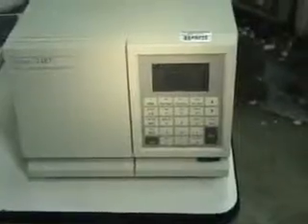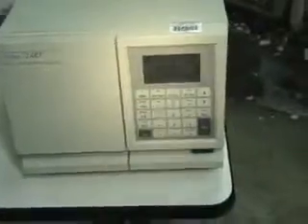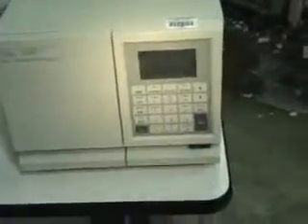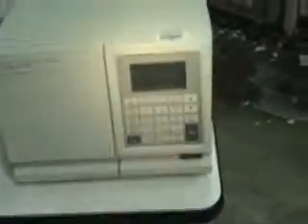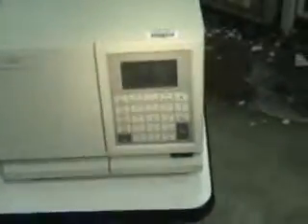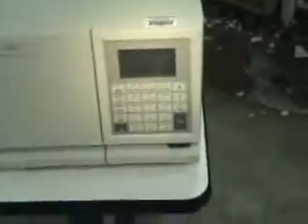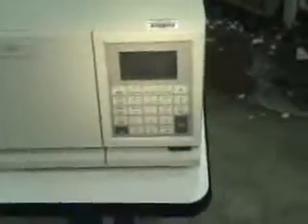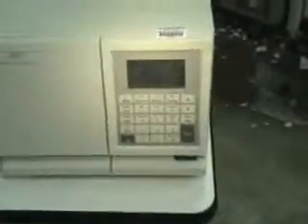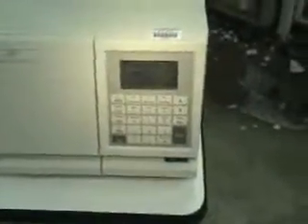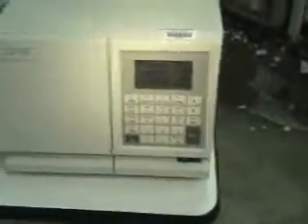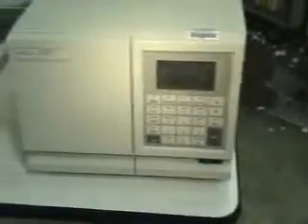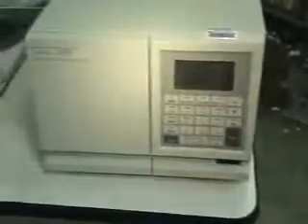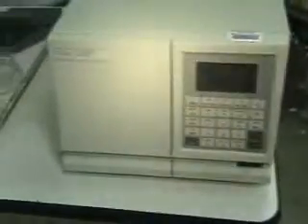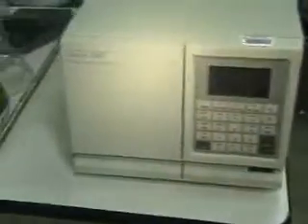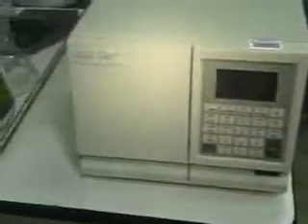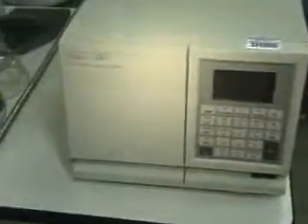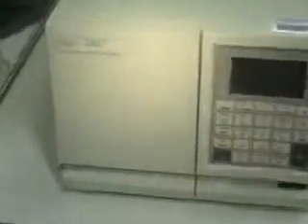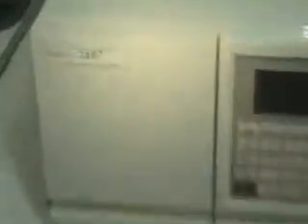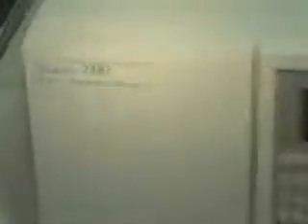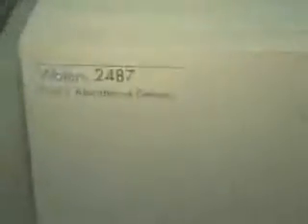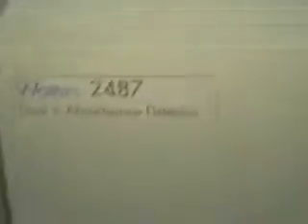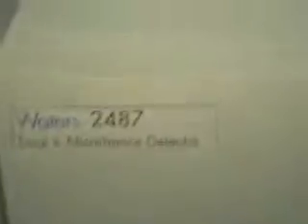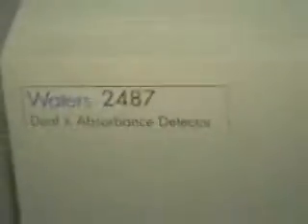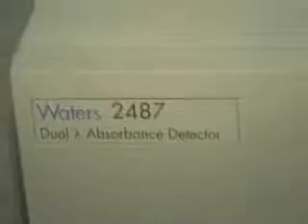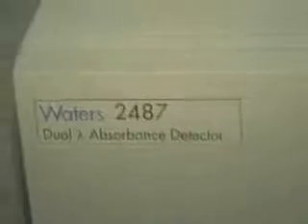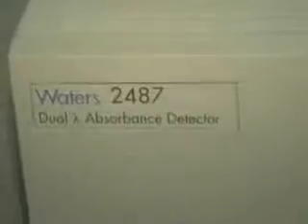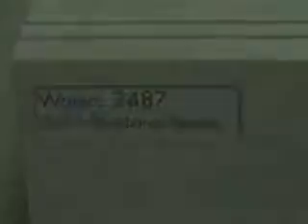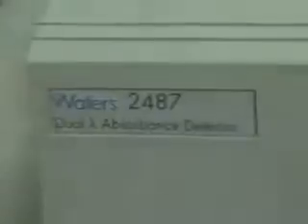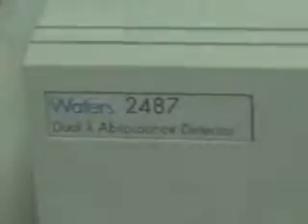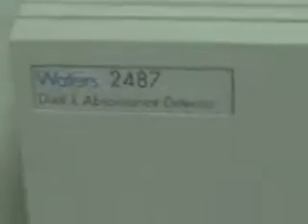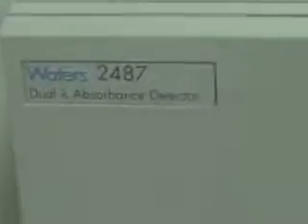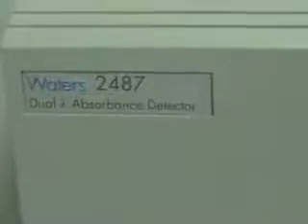Hi, this is Michael Natow from Hitech Trader. This is the Waters 2487 Absorbance Detector.